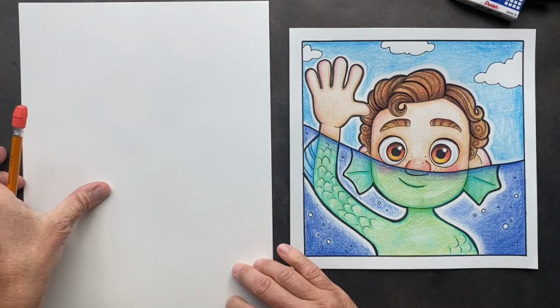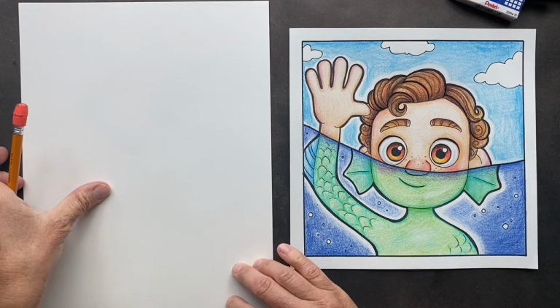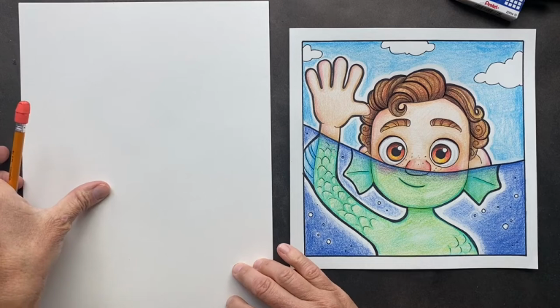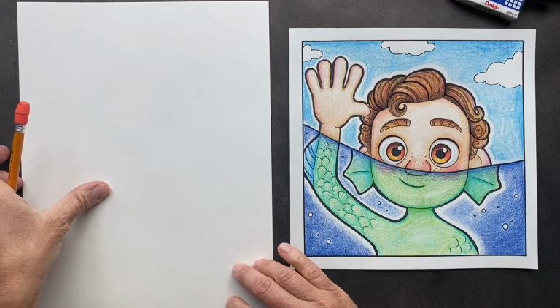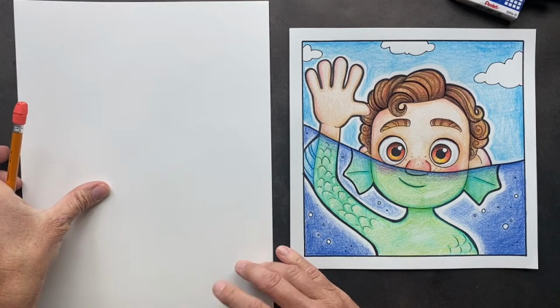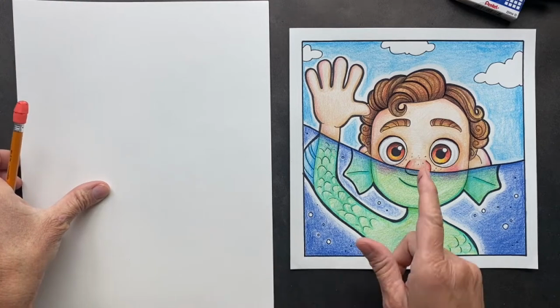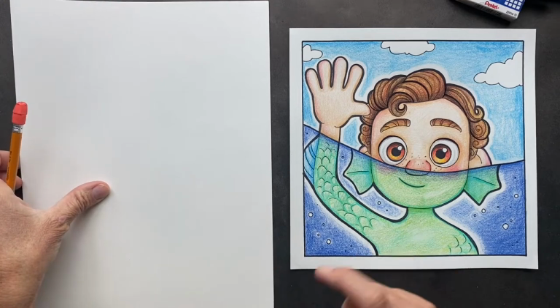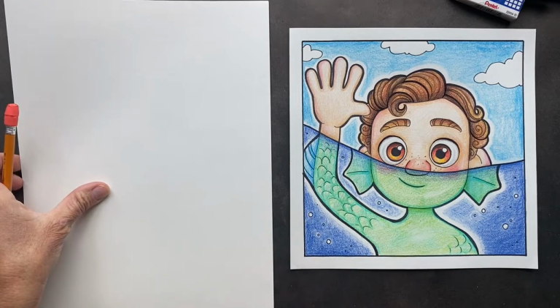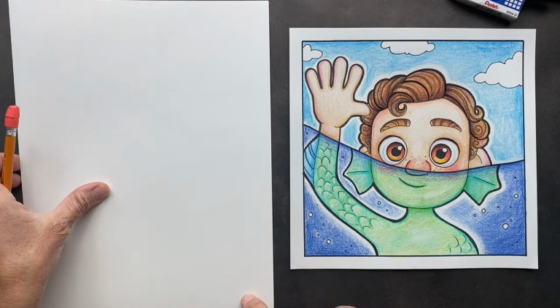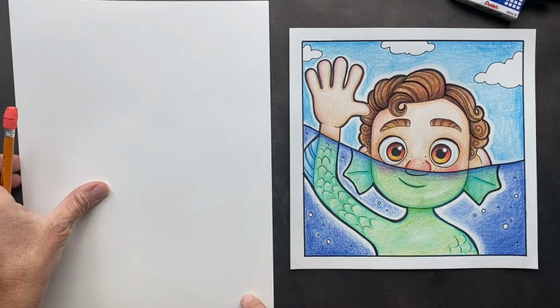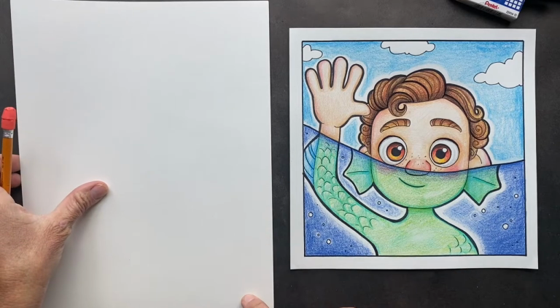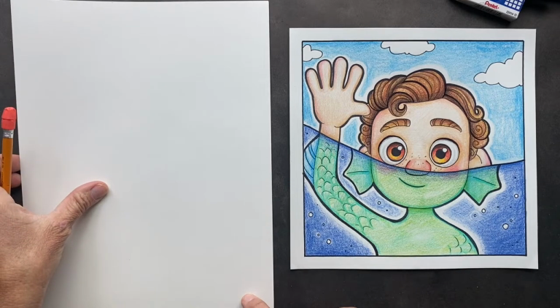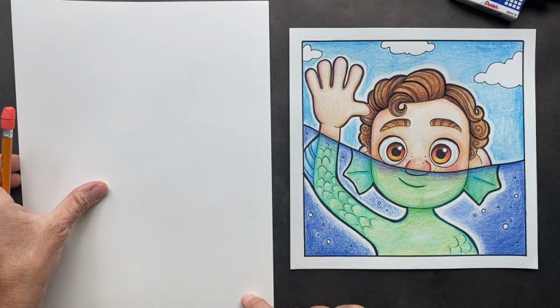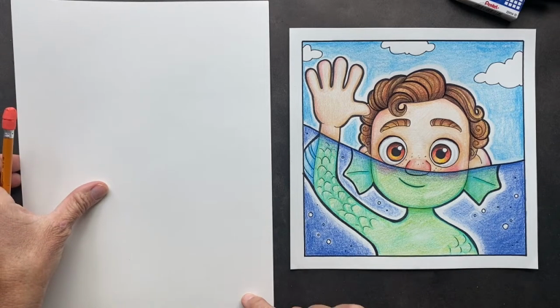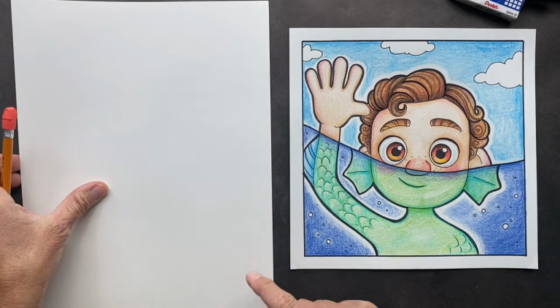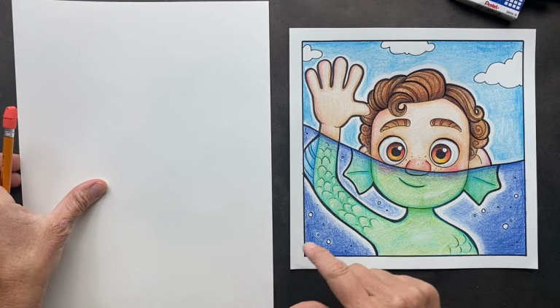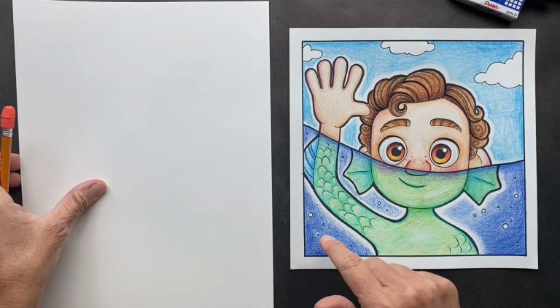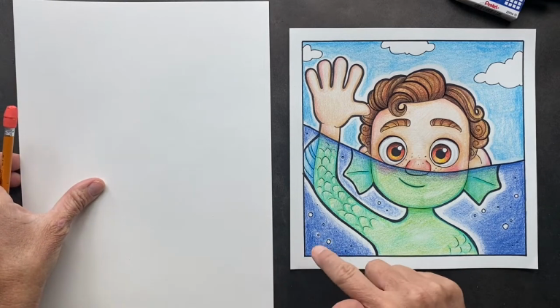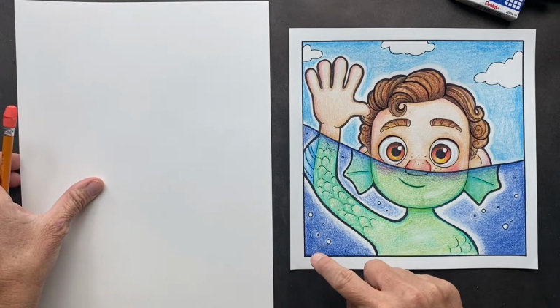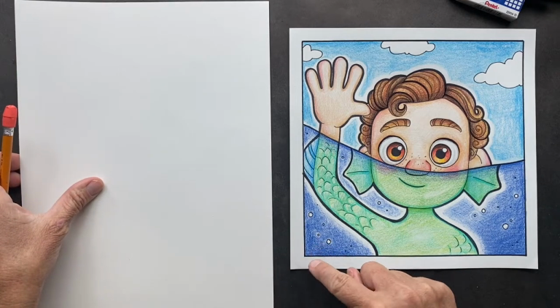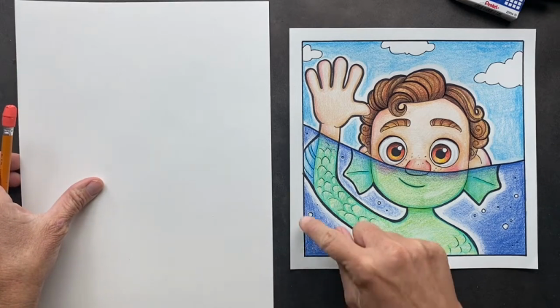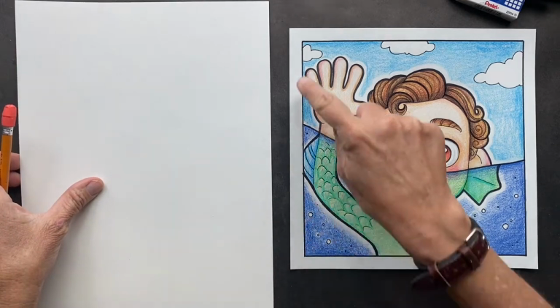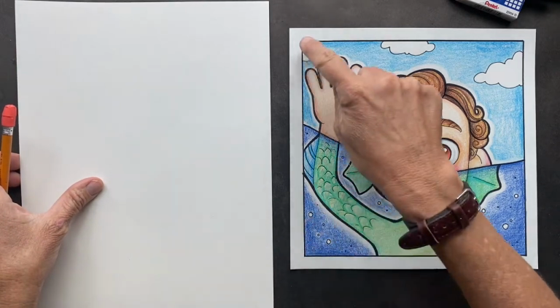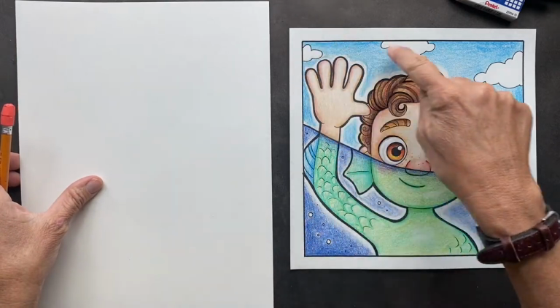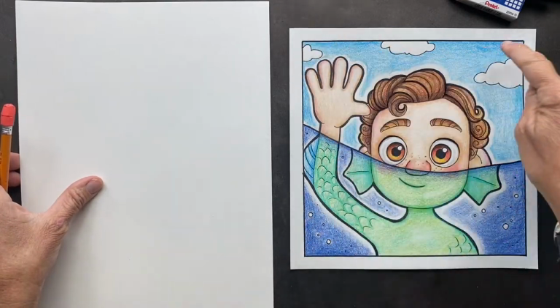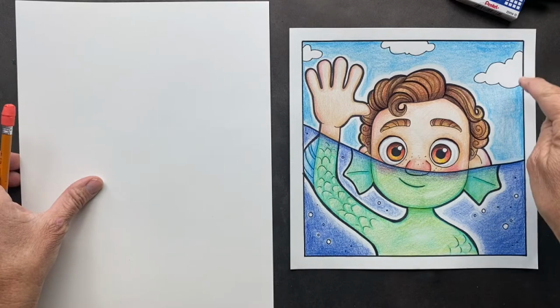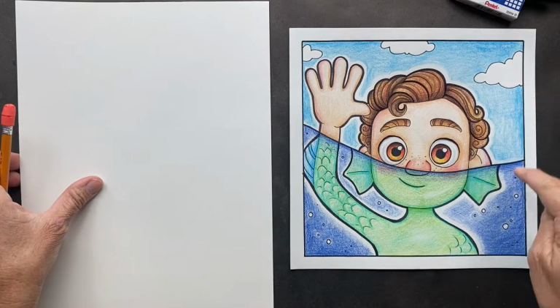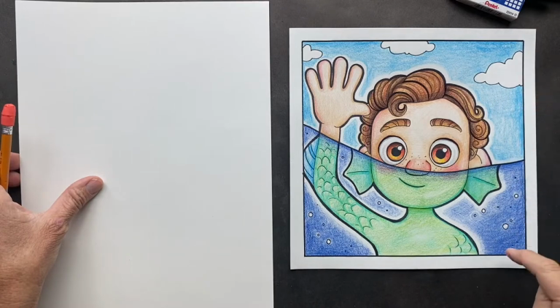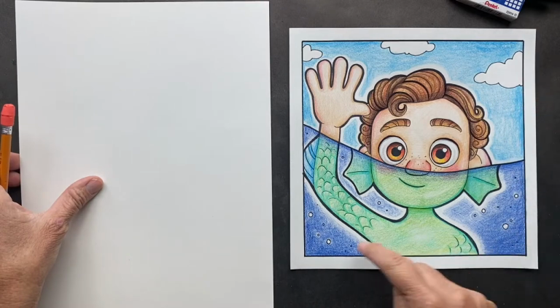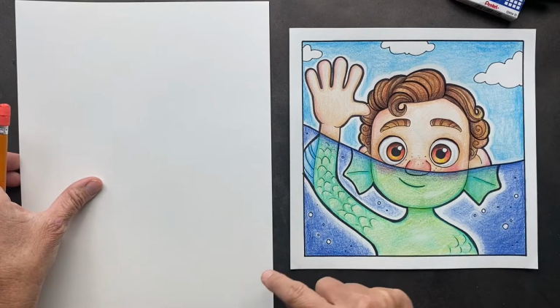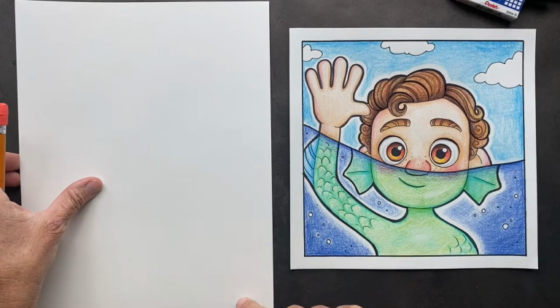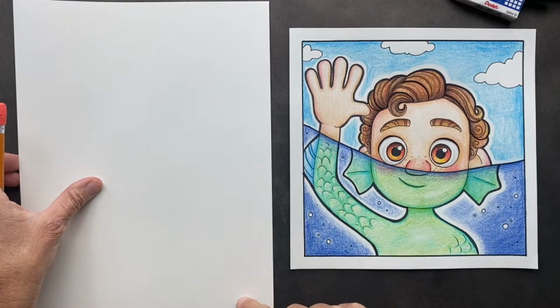Today we're going to draw a different version of Luca, and I'm also going to teach you how I get that perfect square.